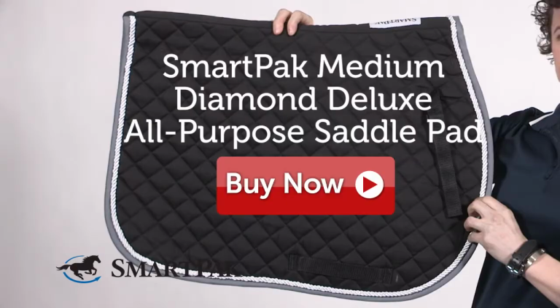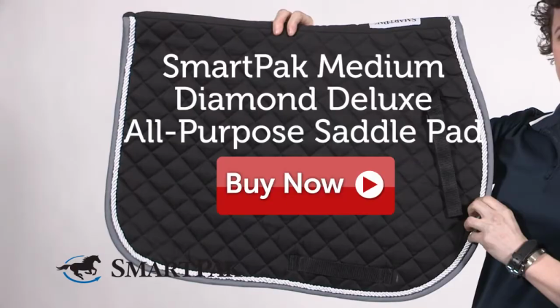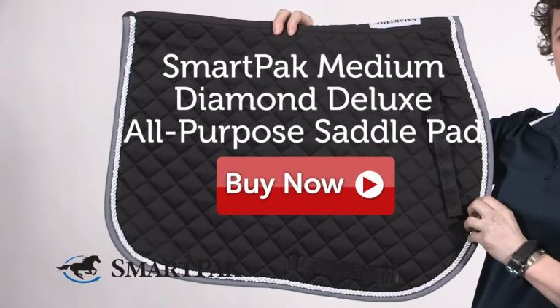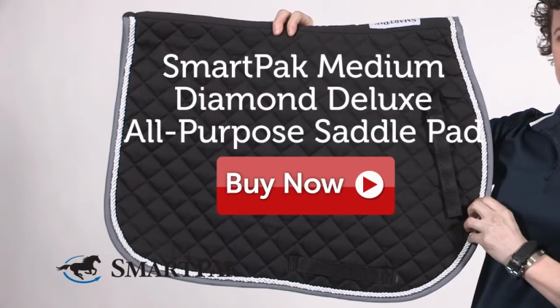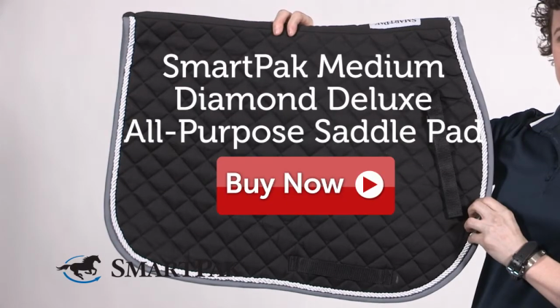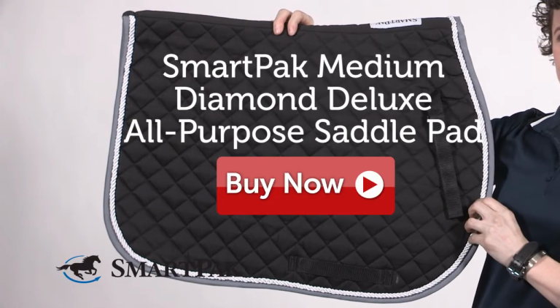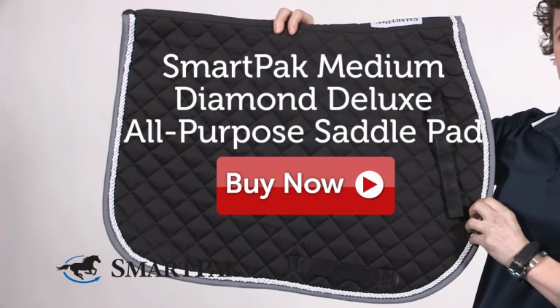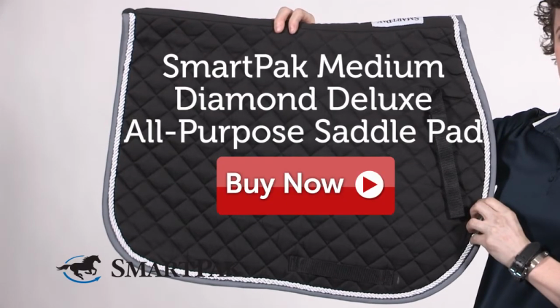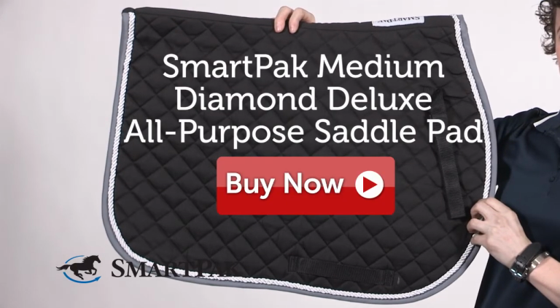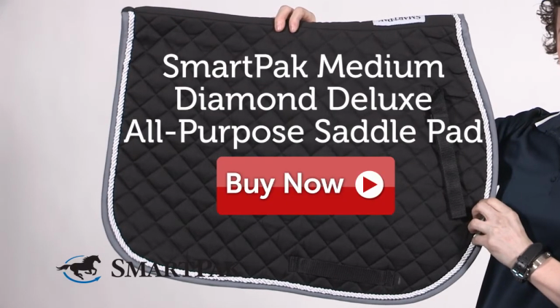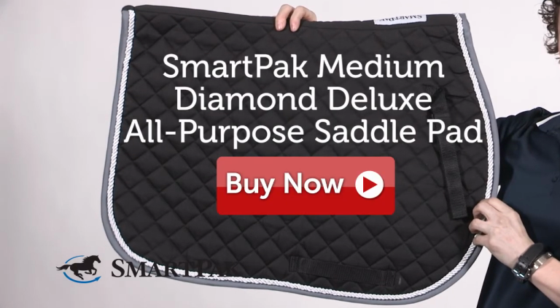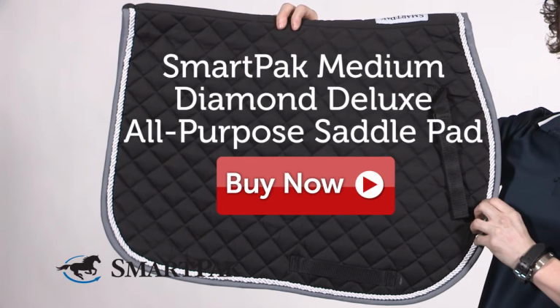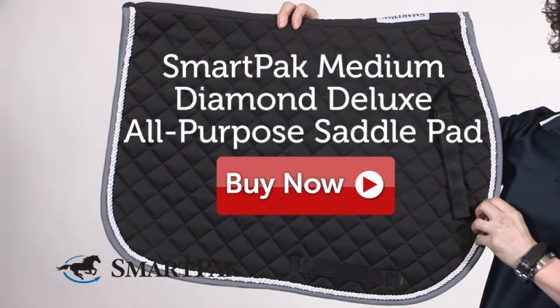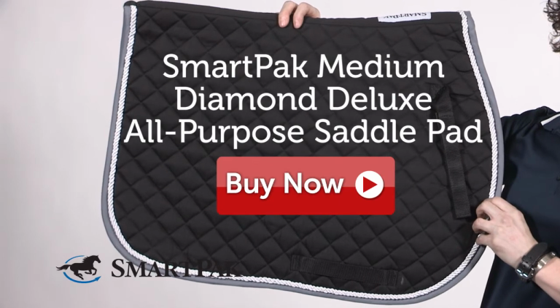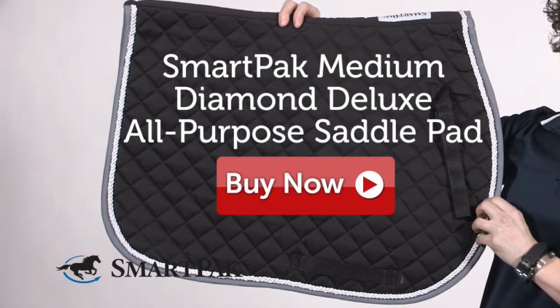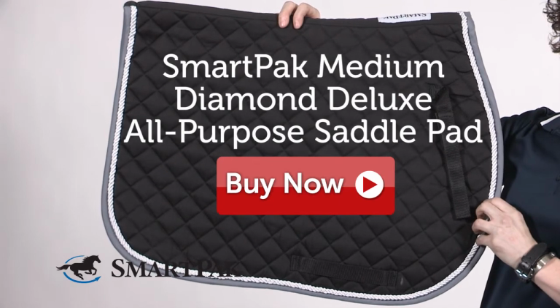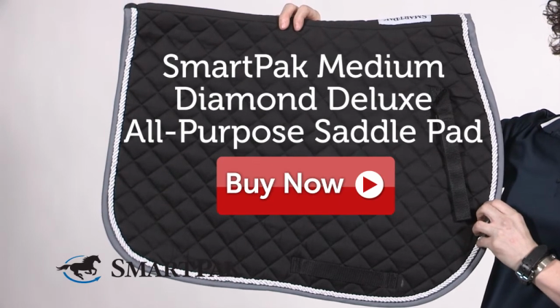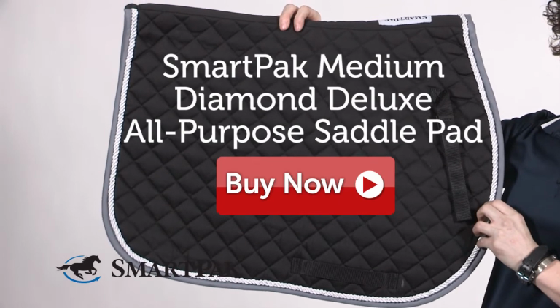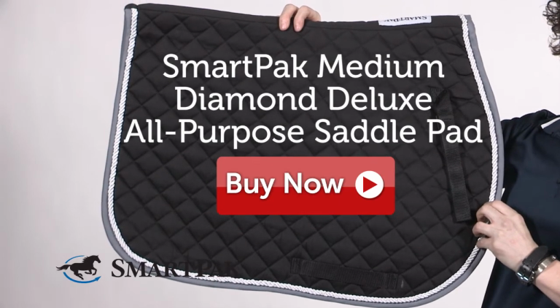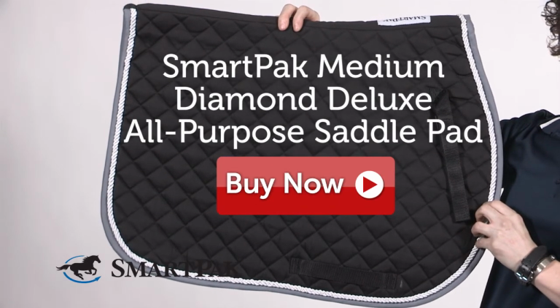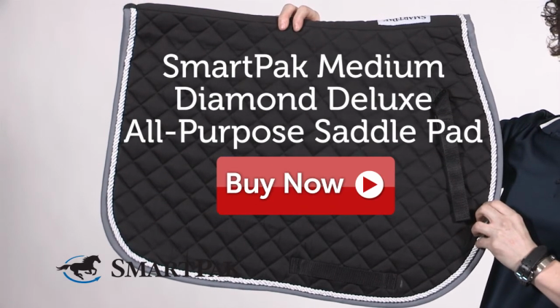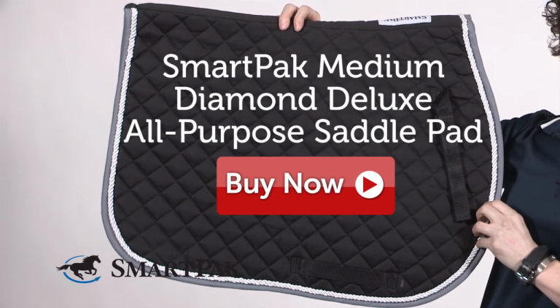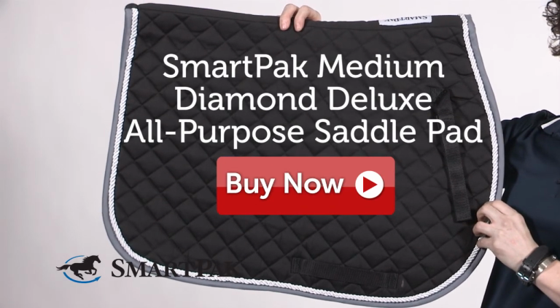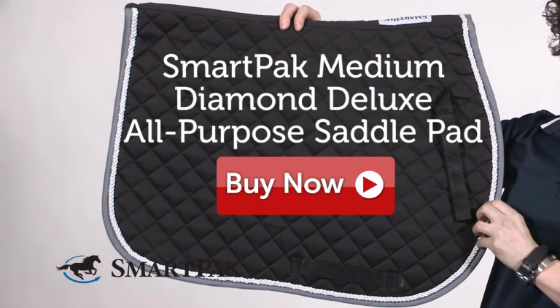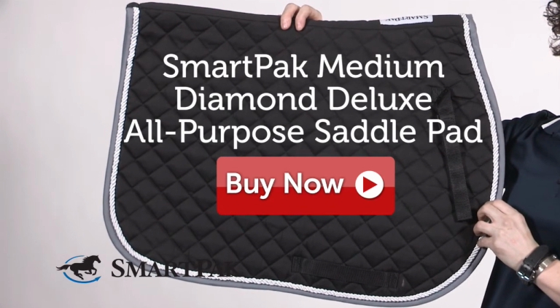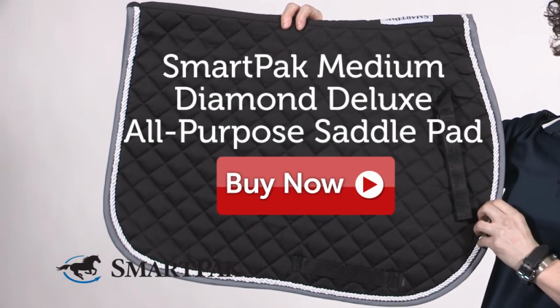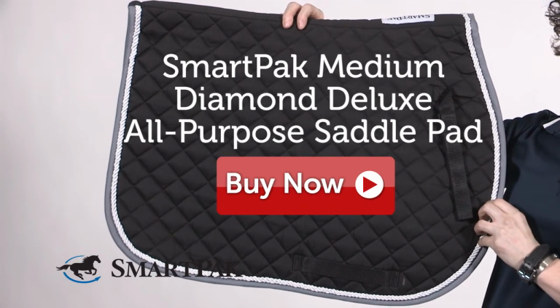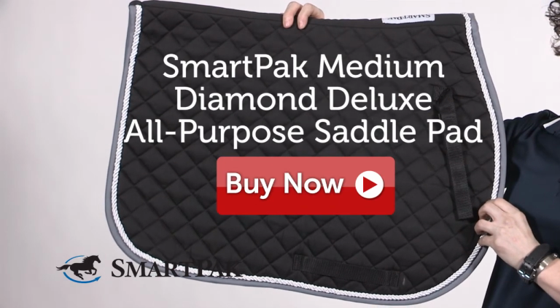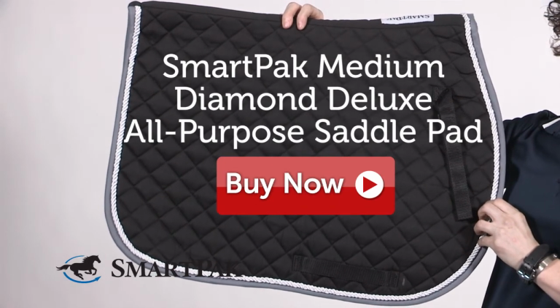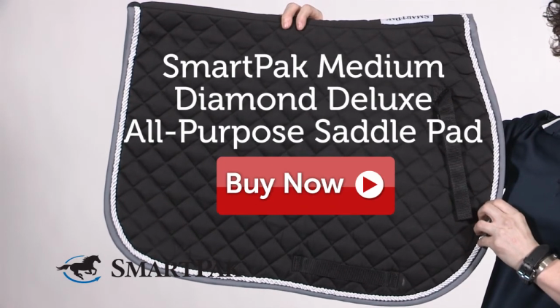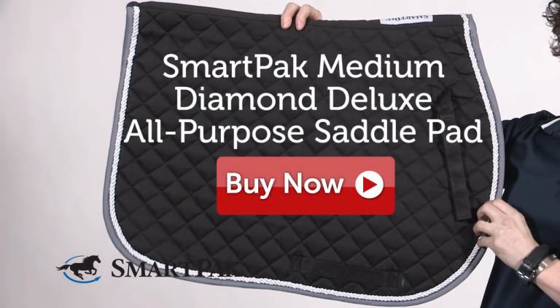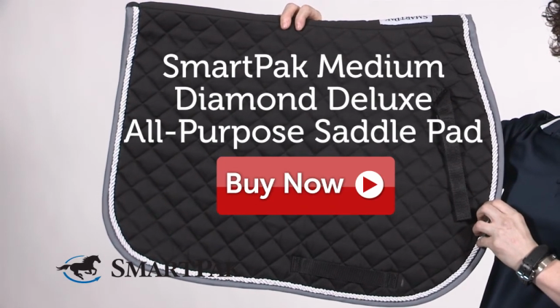I'm Sarah, and the SmartPak Medium Diamond Deluxe All-Purpose Saddle Pad is a perfect pick for saddle pad junkies.